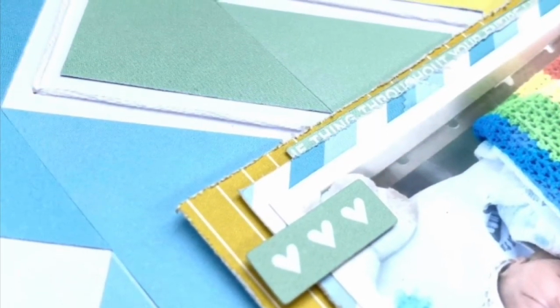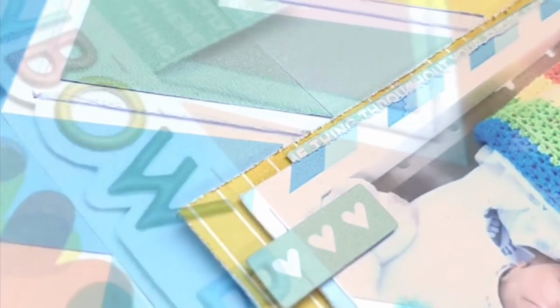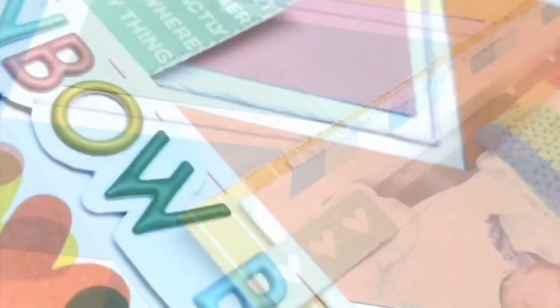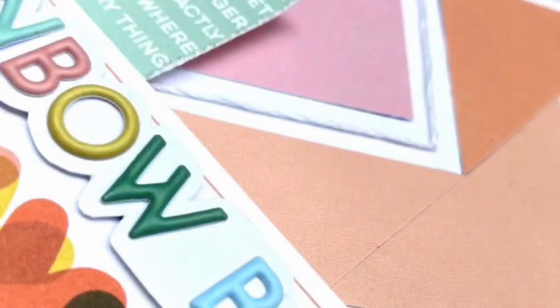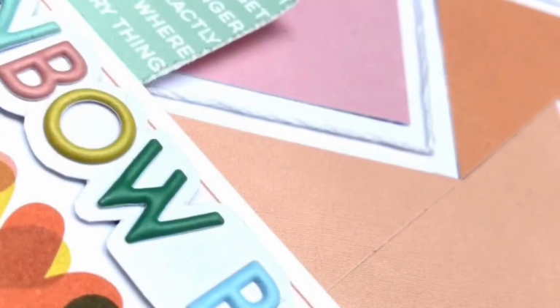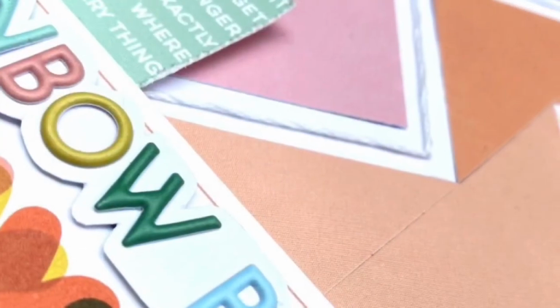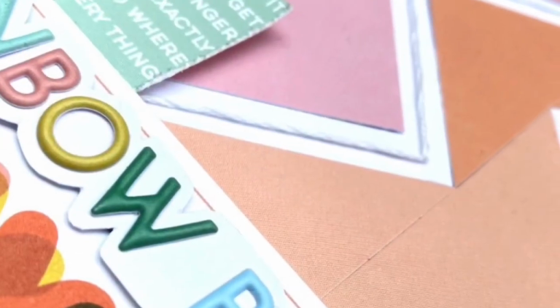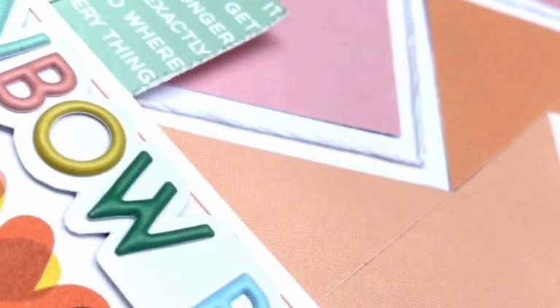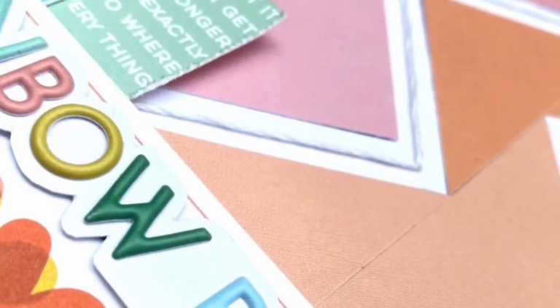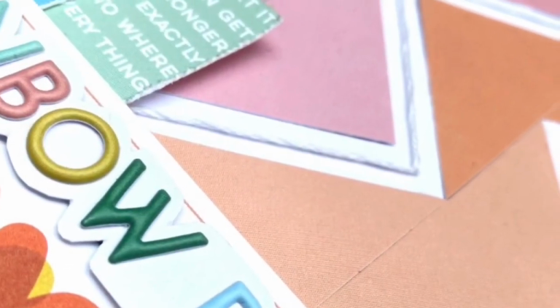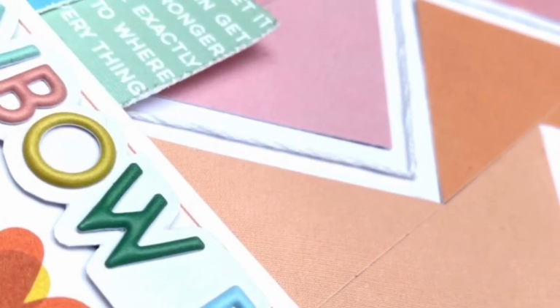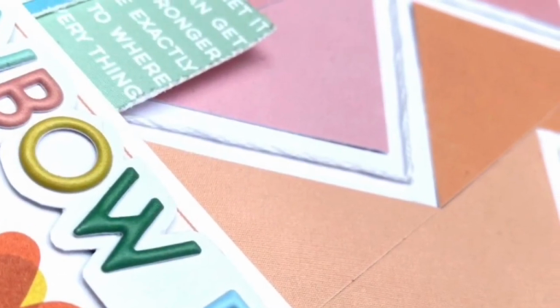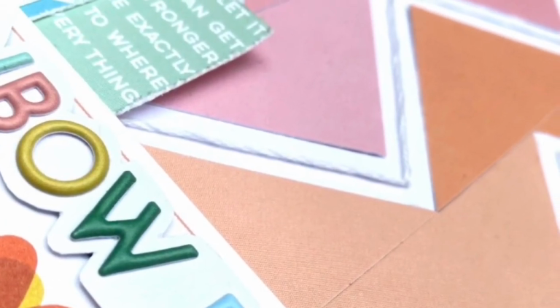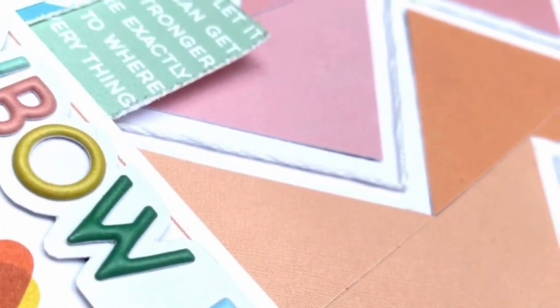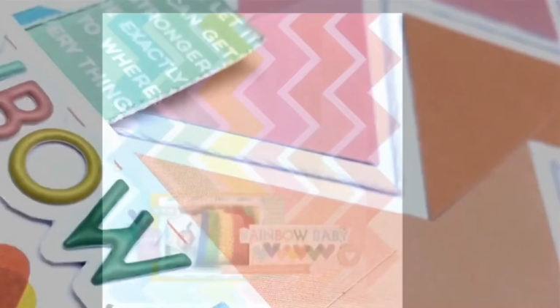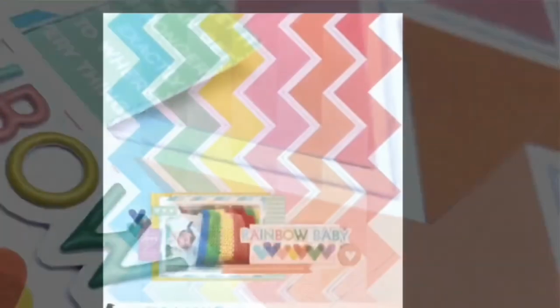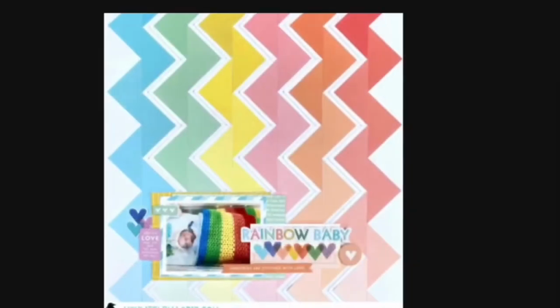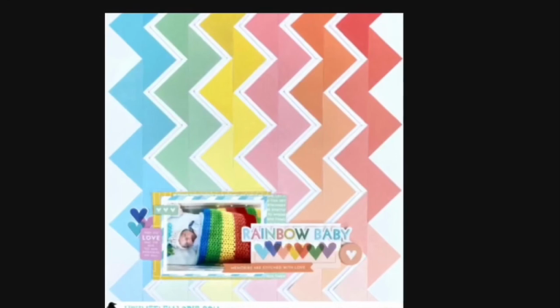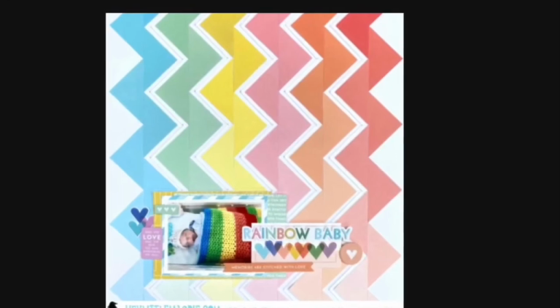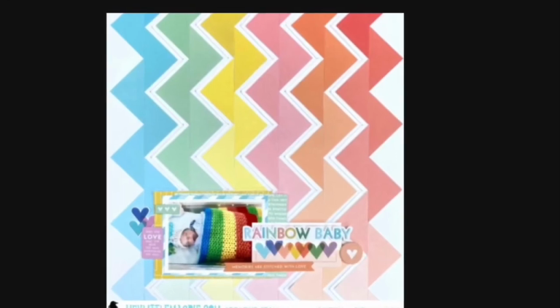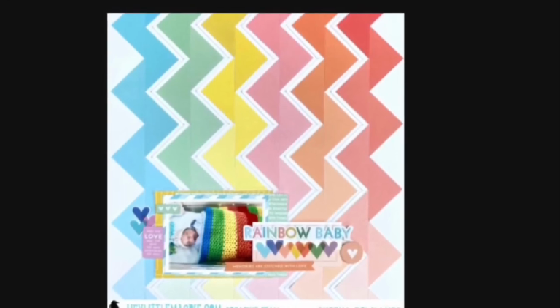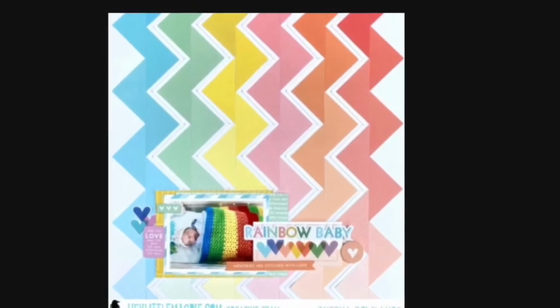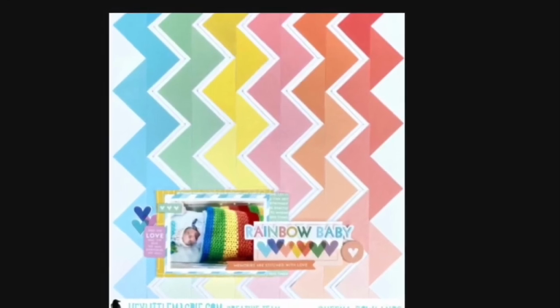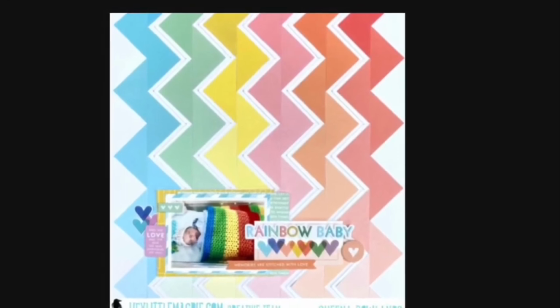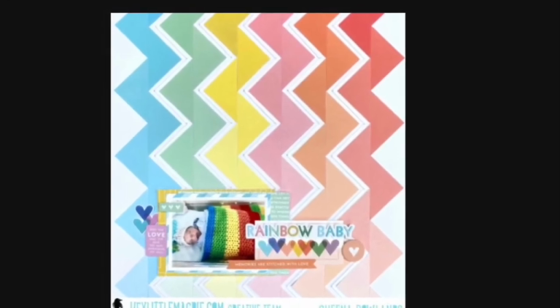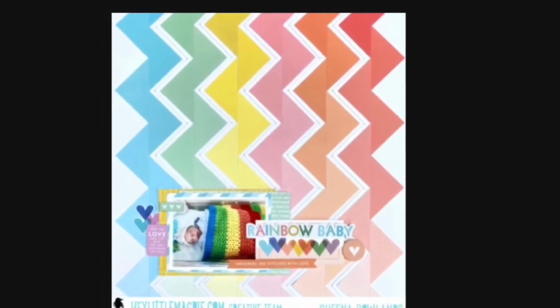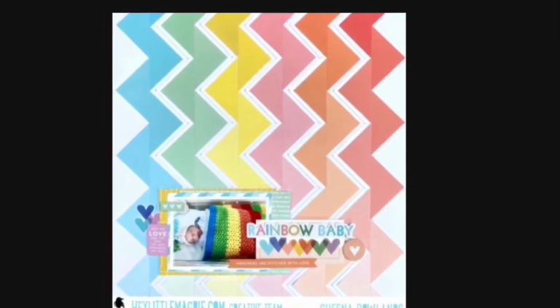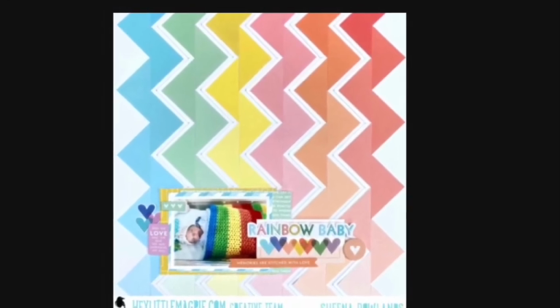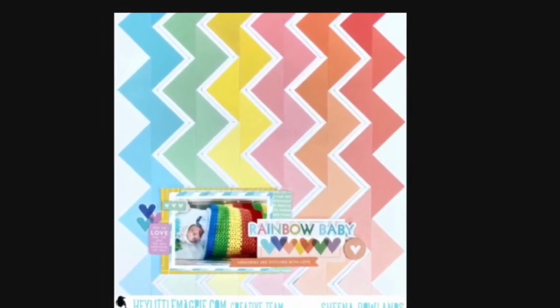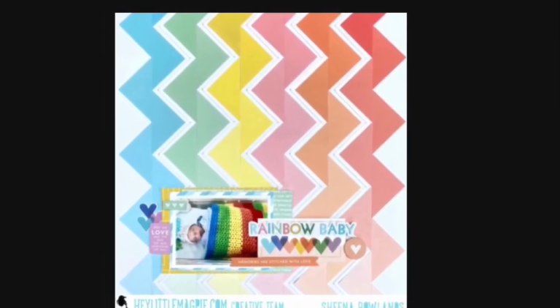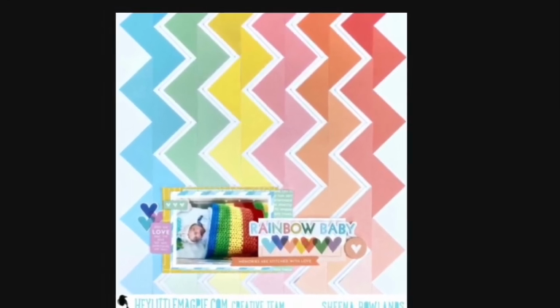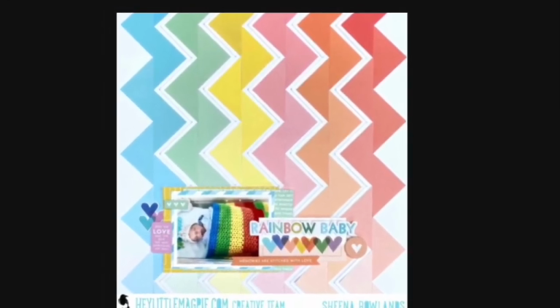Now you can see the stitching in position. Thank you so much for watching. Take care.